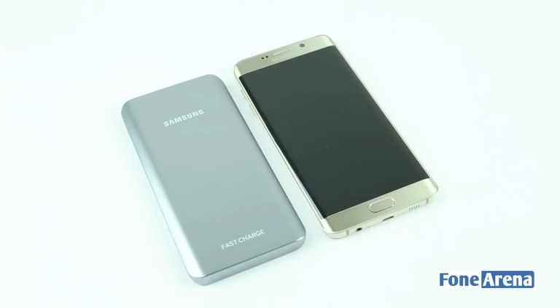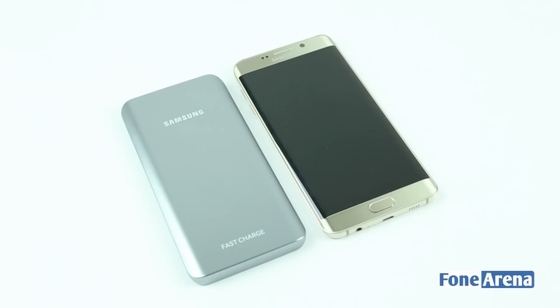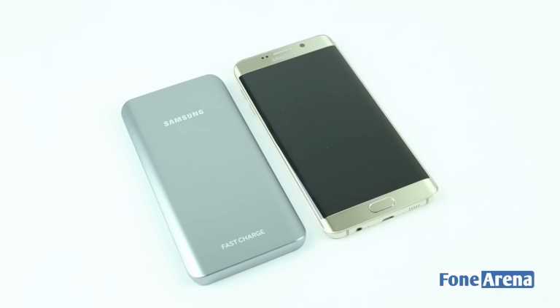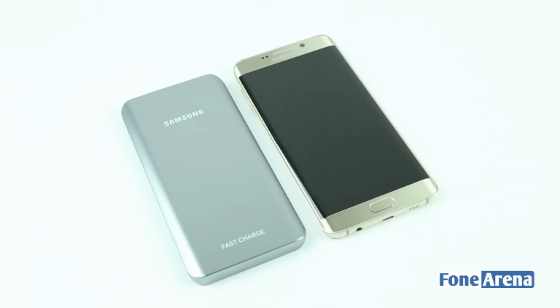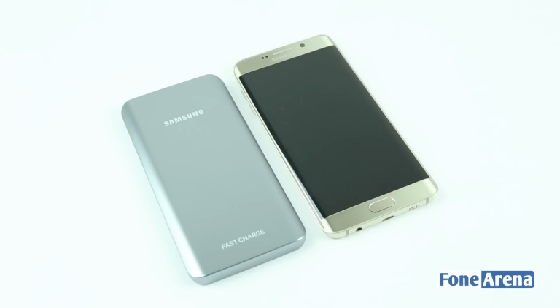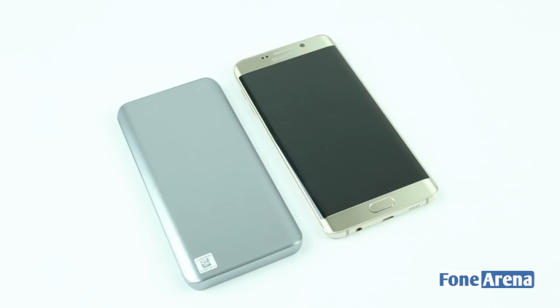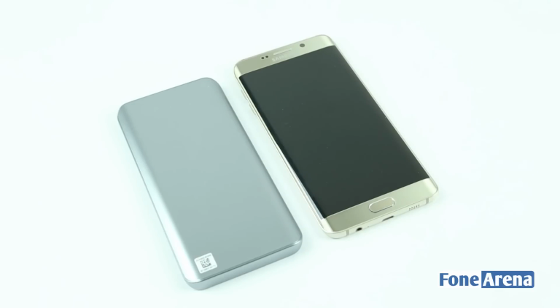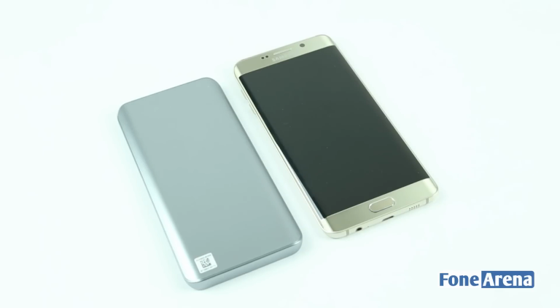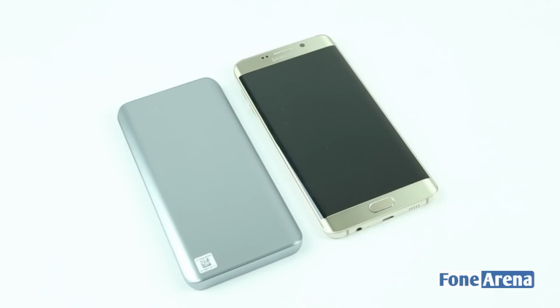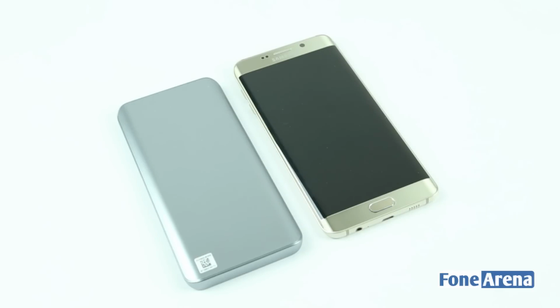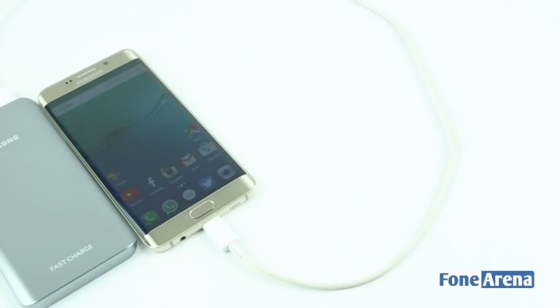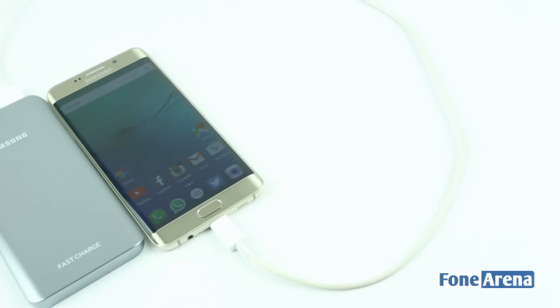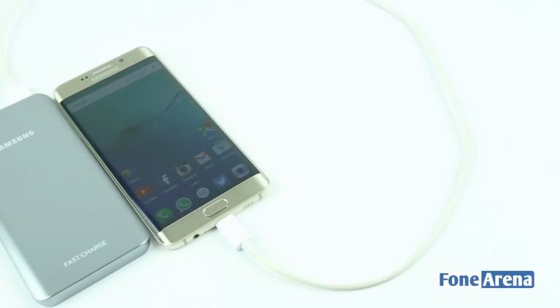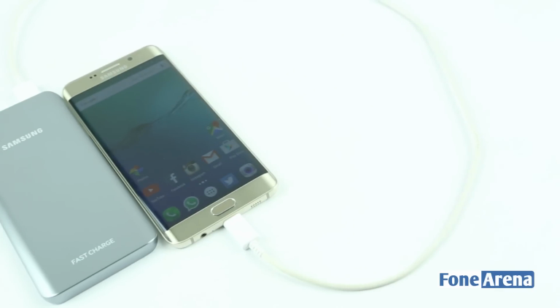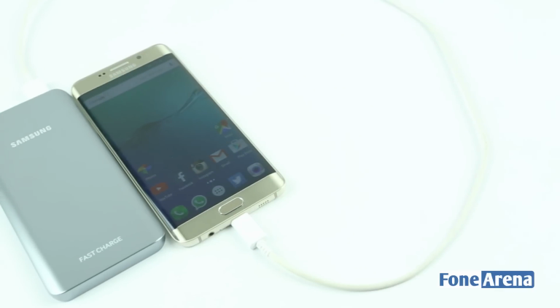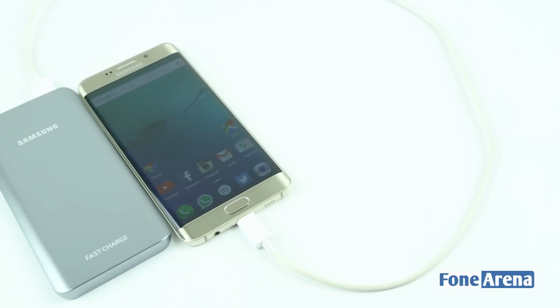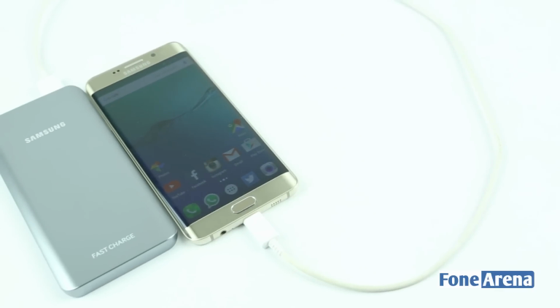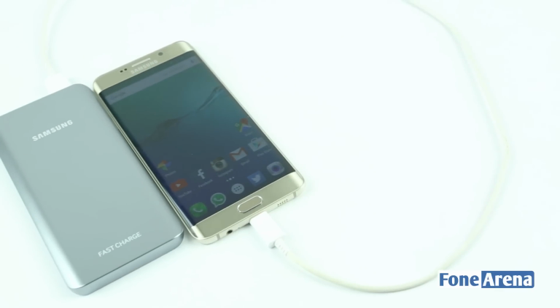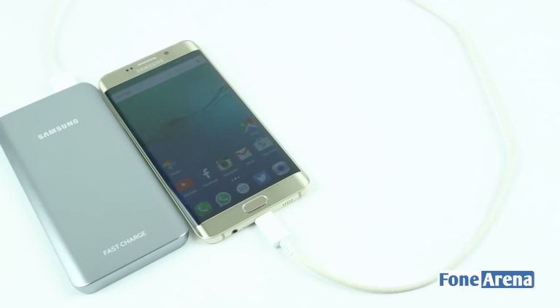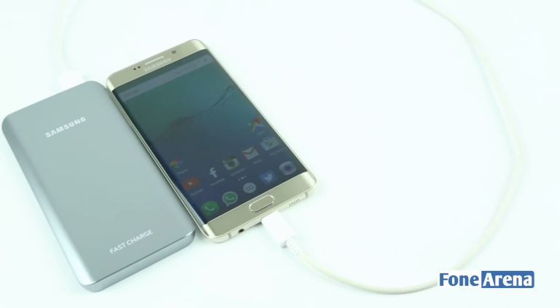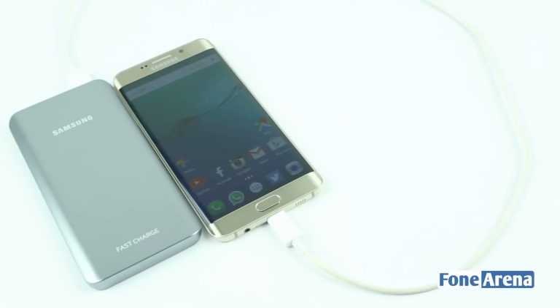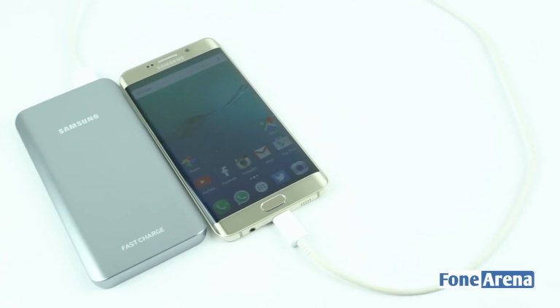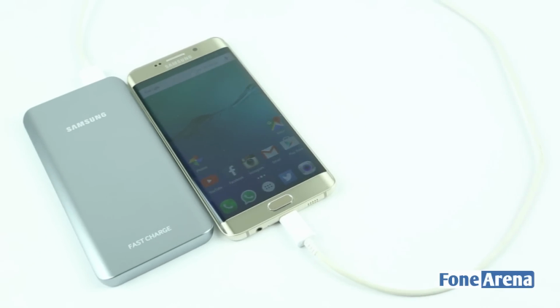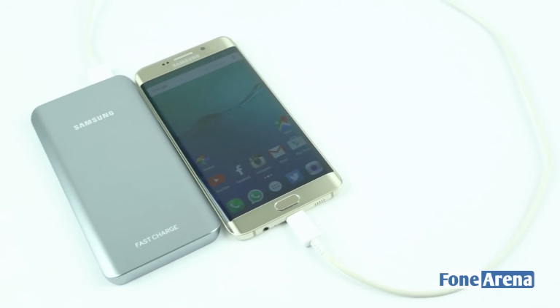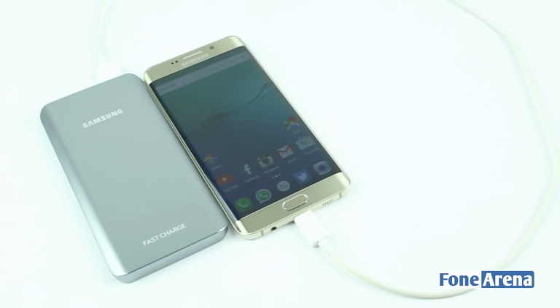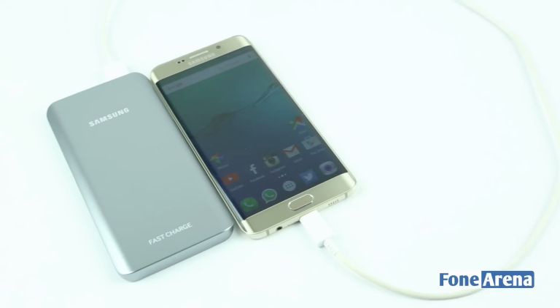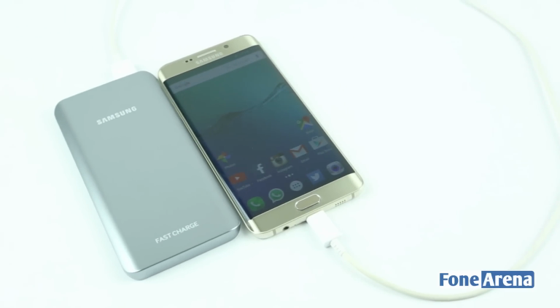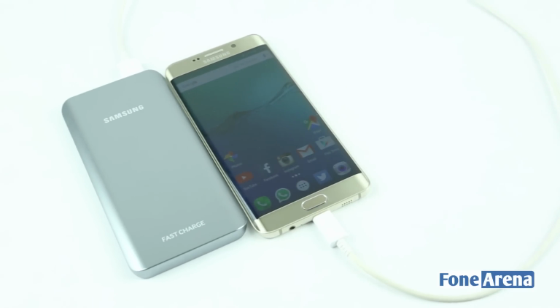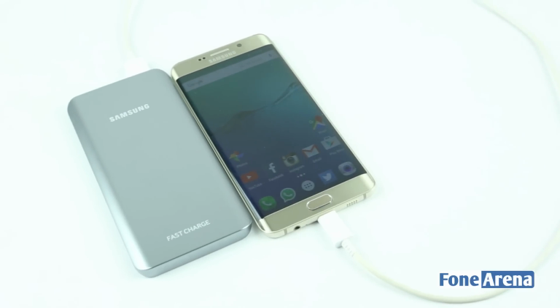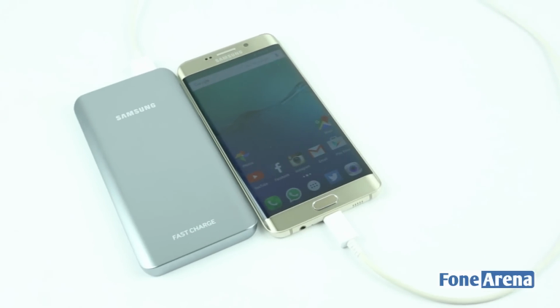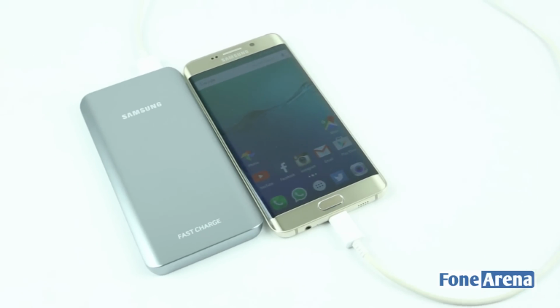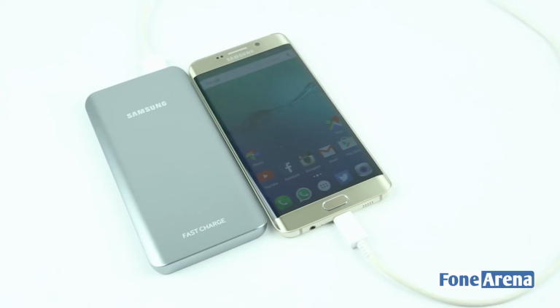That's it for the unboxing guys. If you liked the video, do hit the like button and subscribe to our channel for more videos like this.